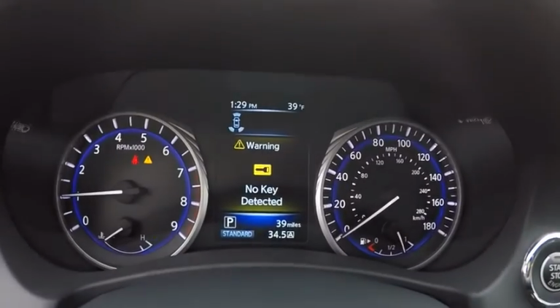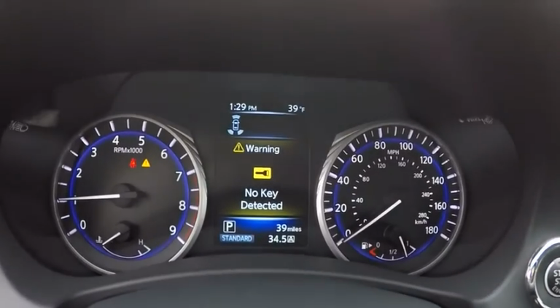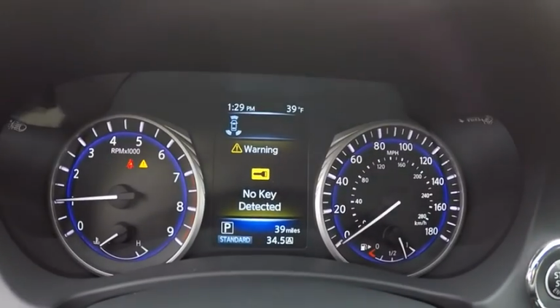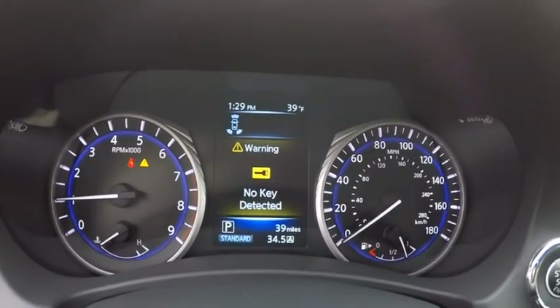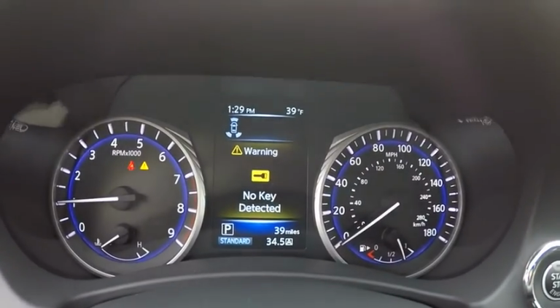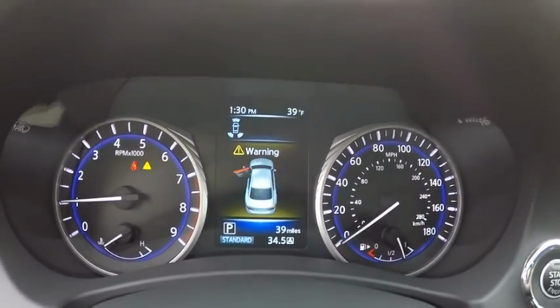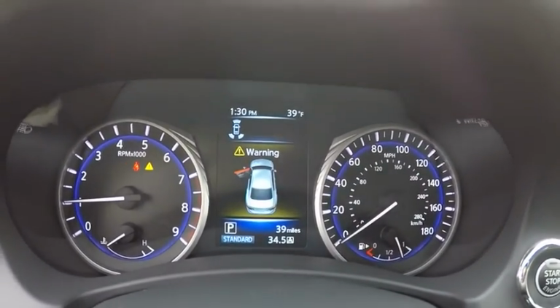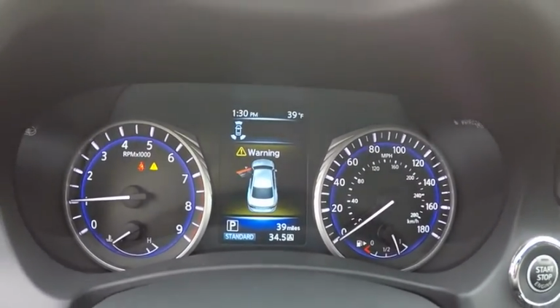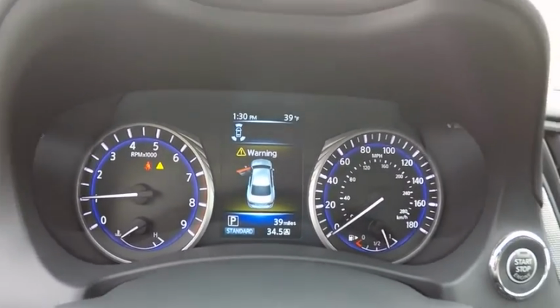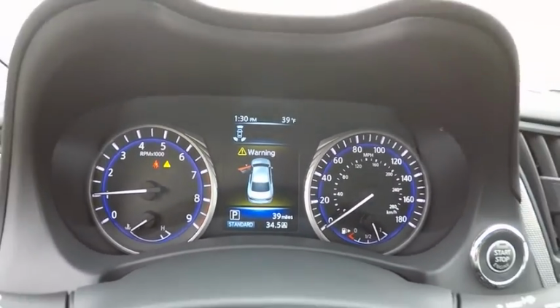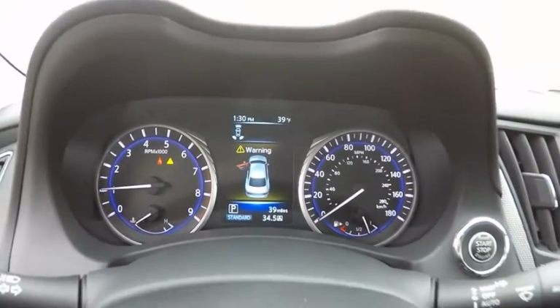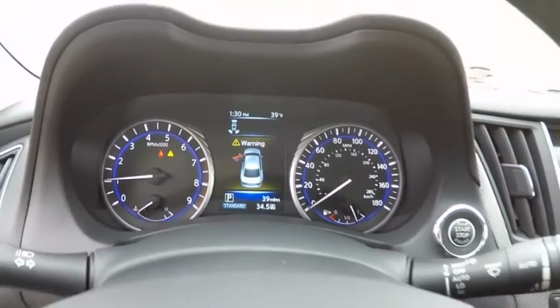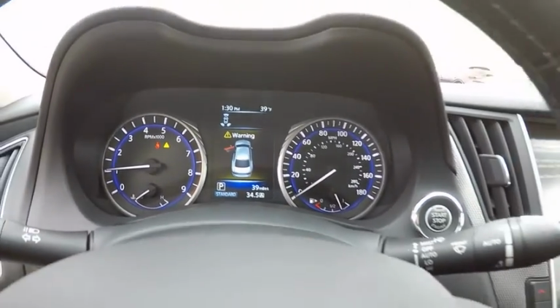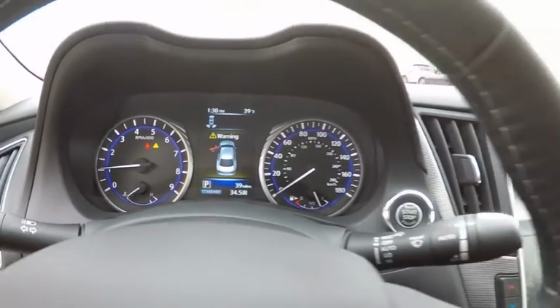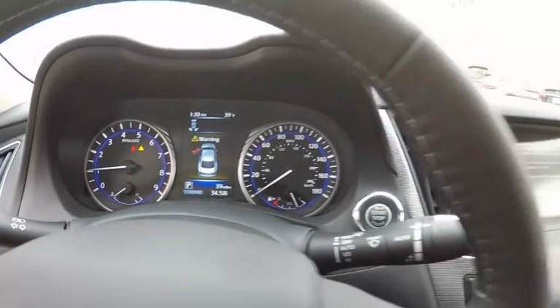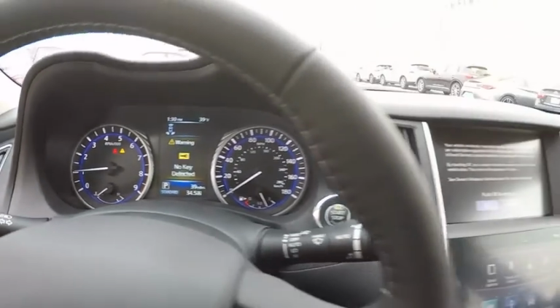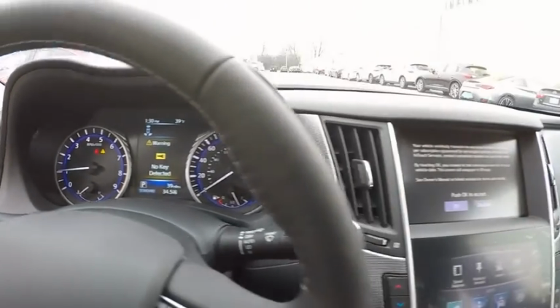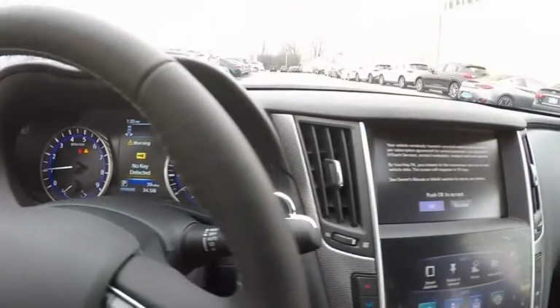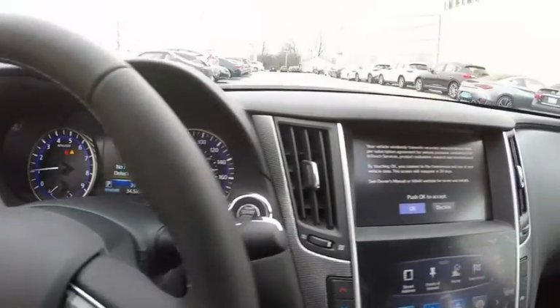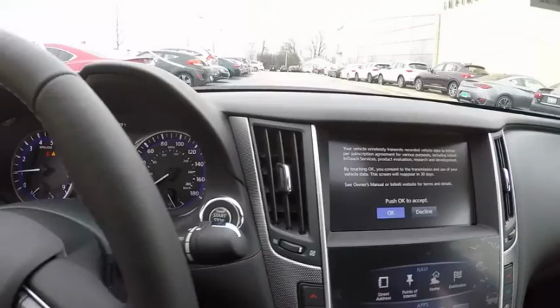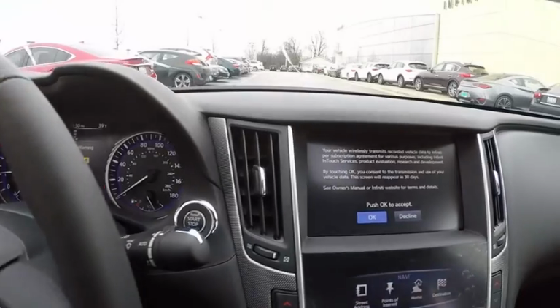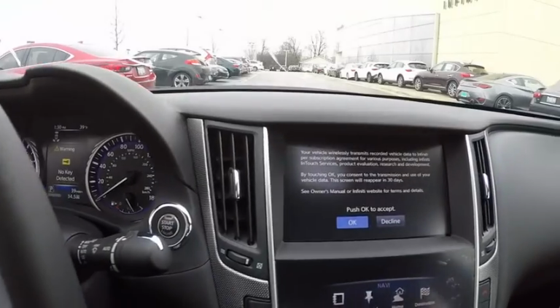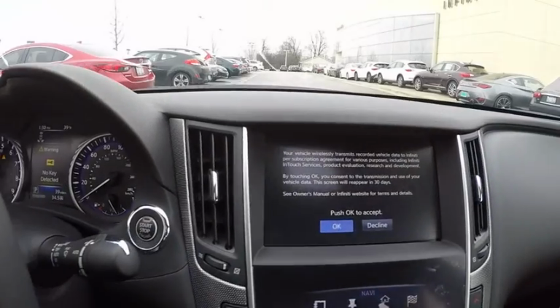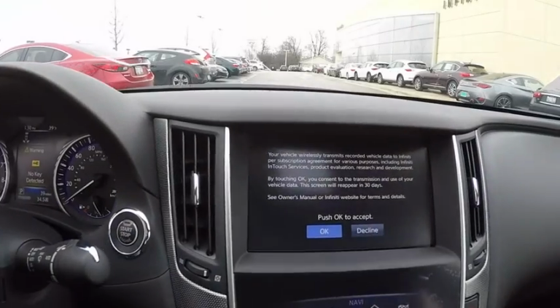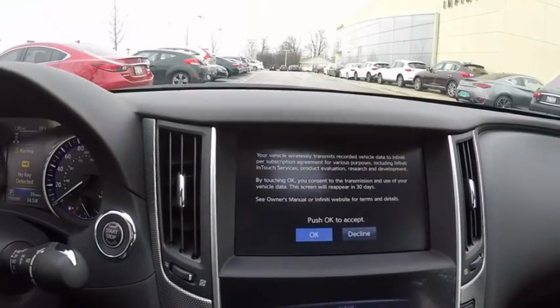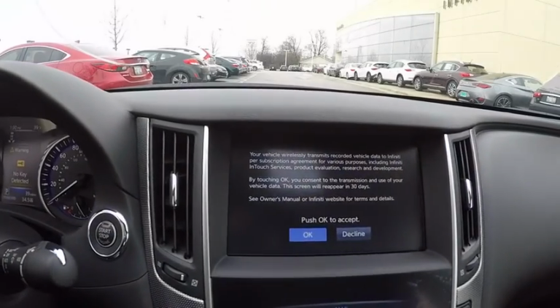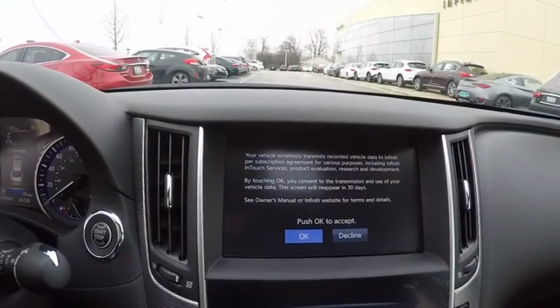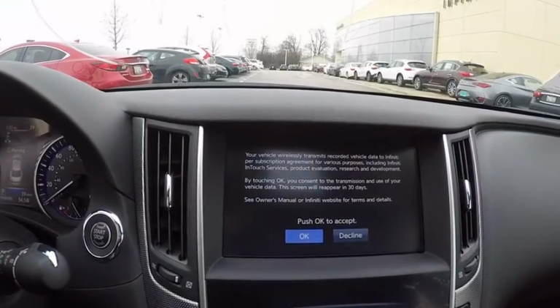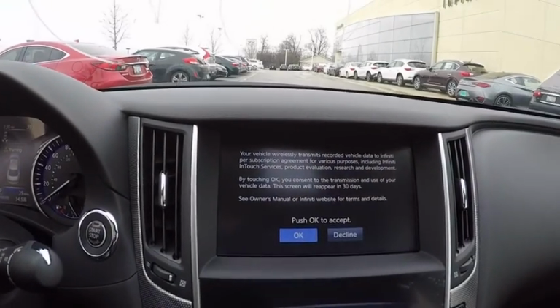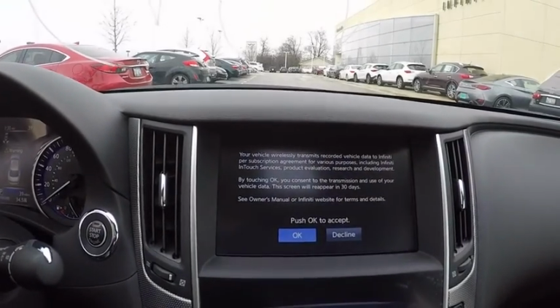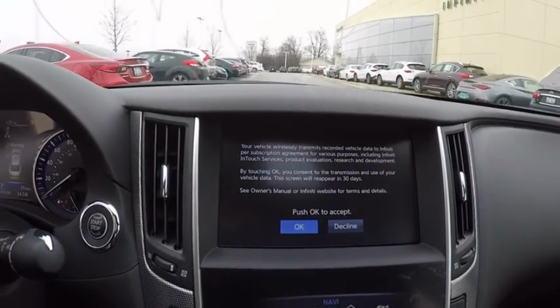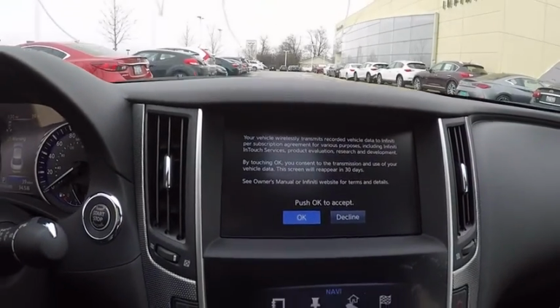A vehicle like this doesn't come along everyday. Come in and get it before someone else does.